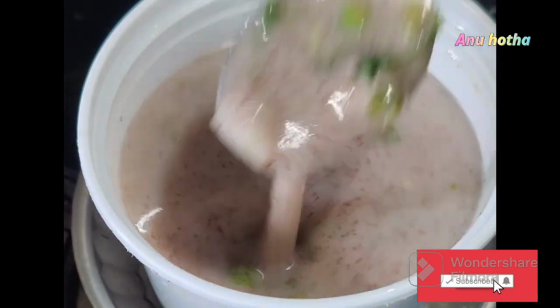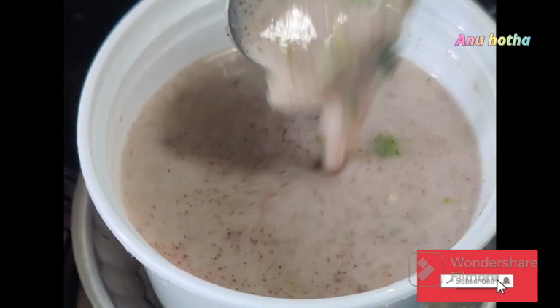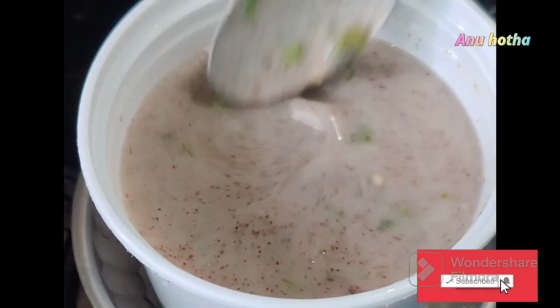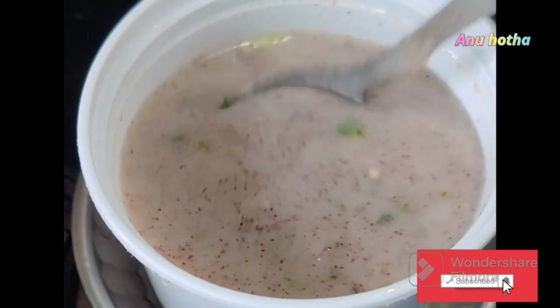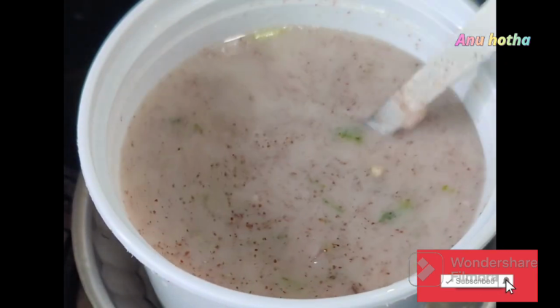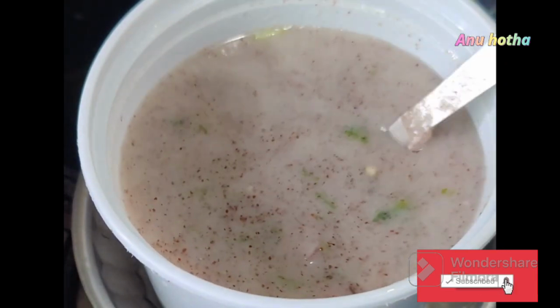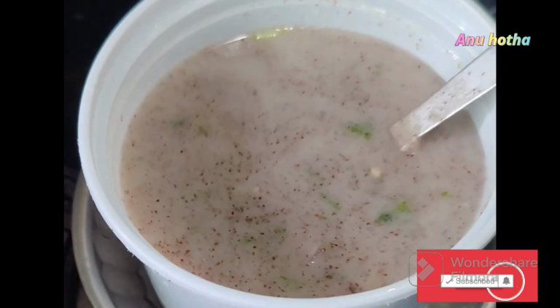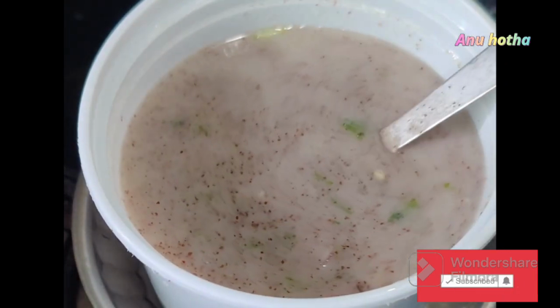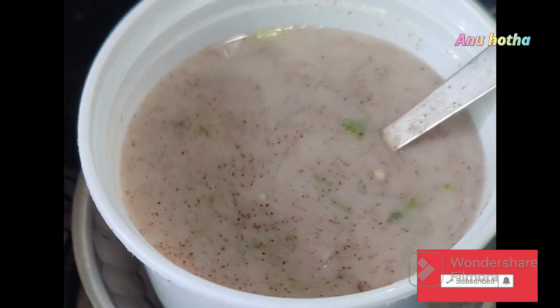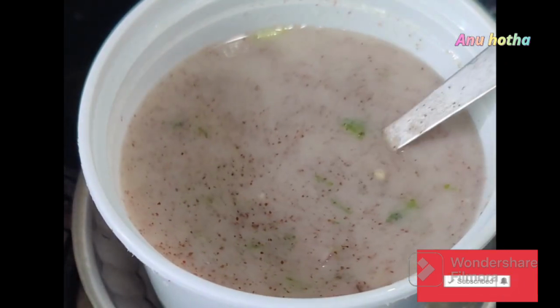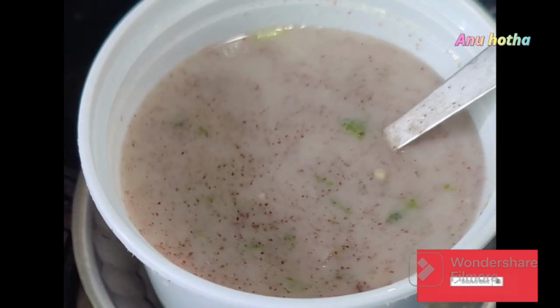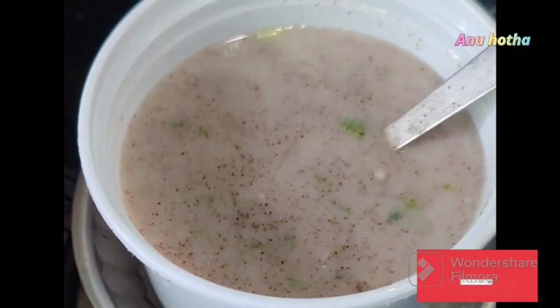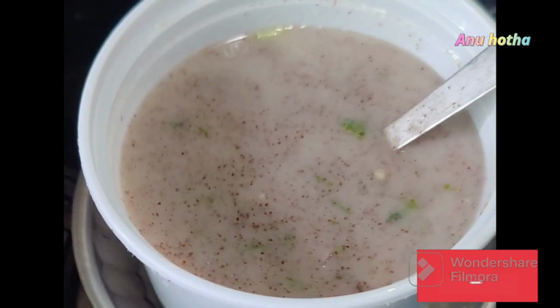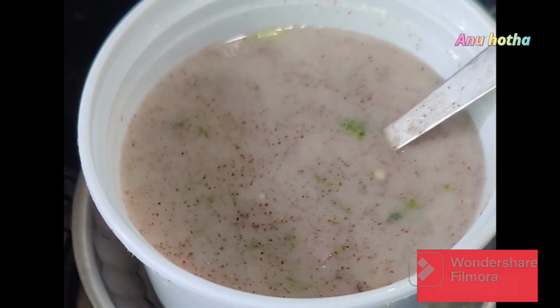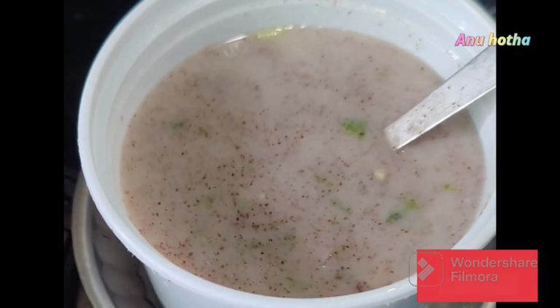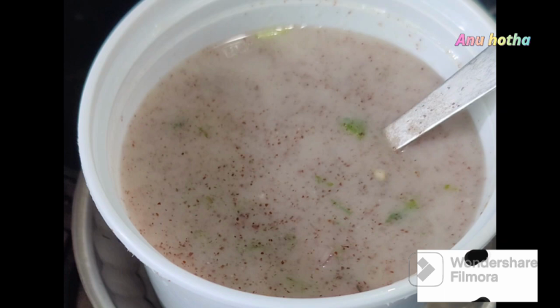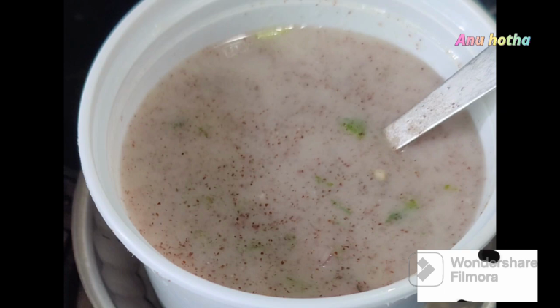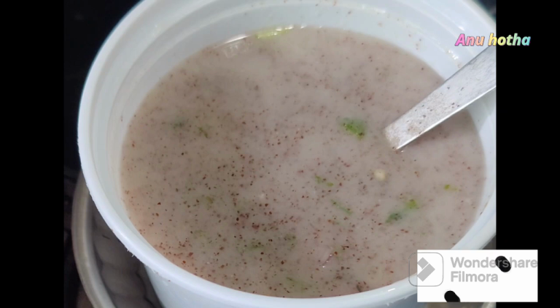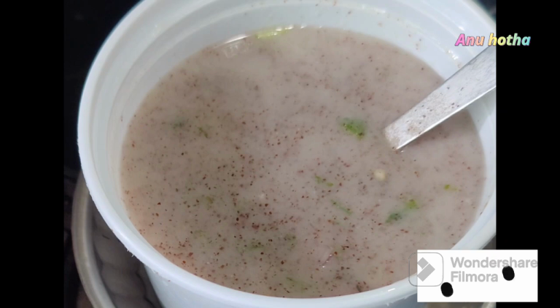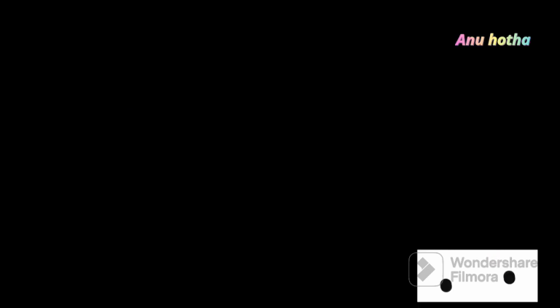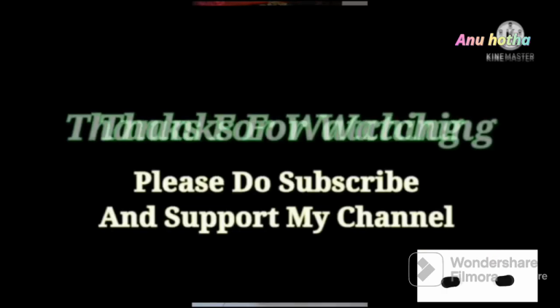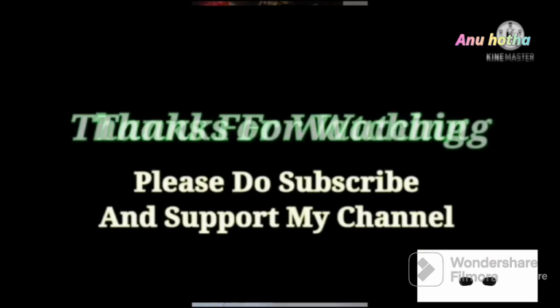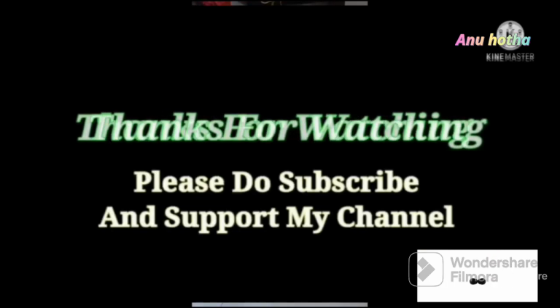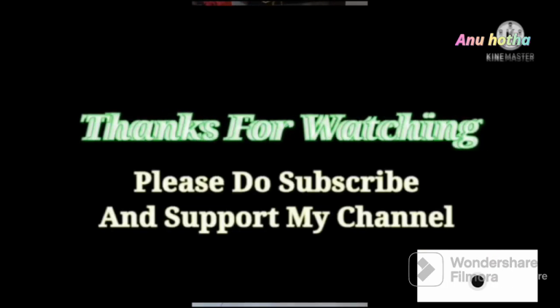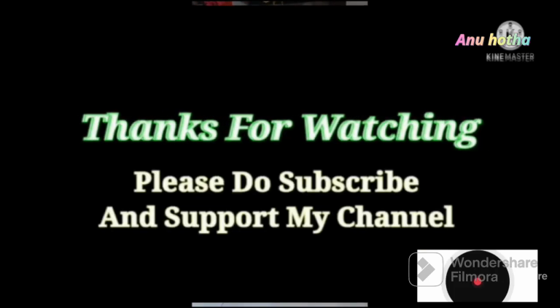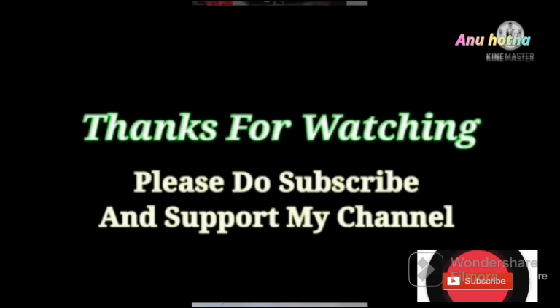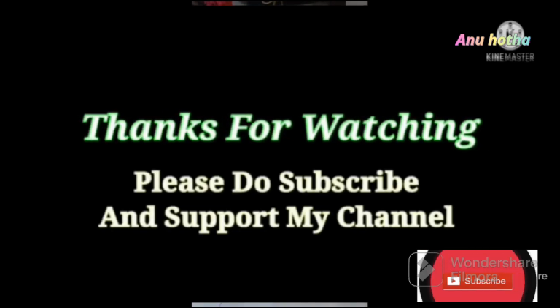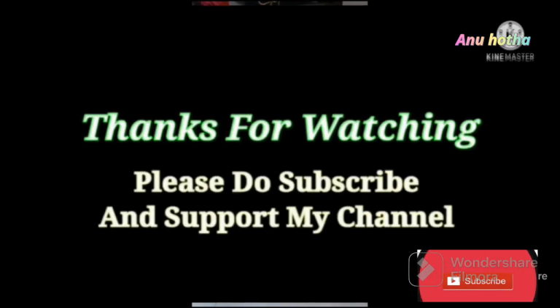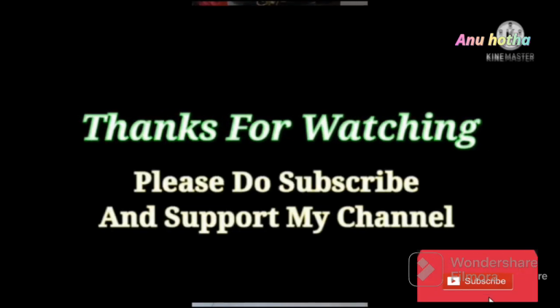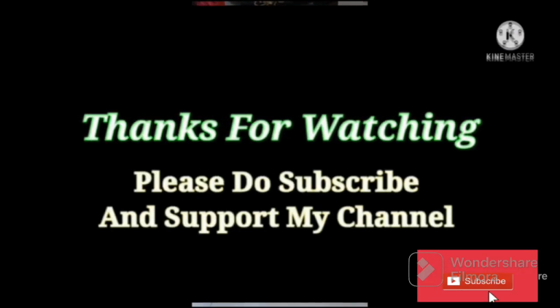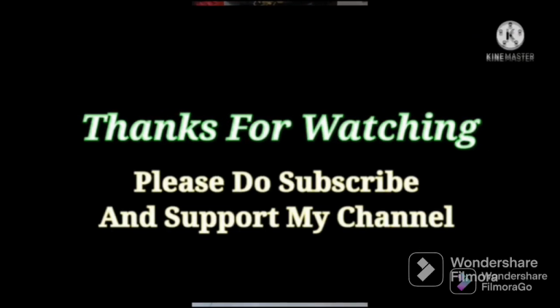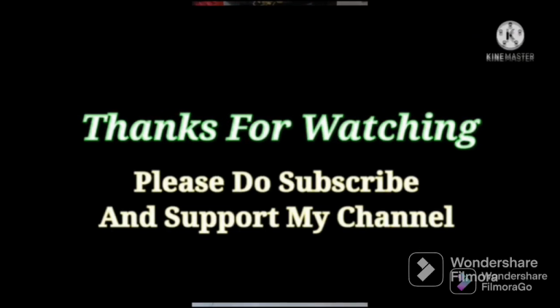If you like this video, please share it, comment, and subscribe. Thank you for watching, friends.